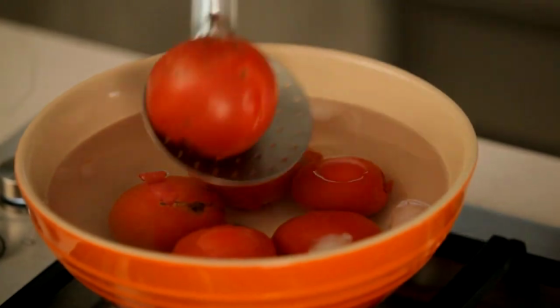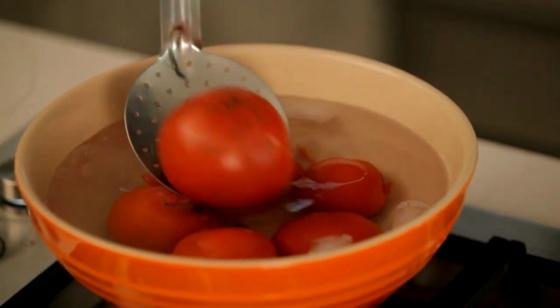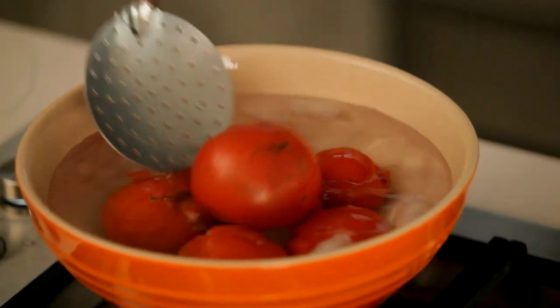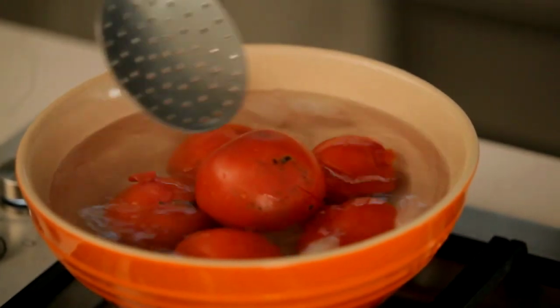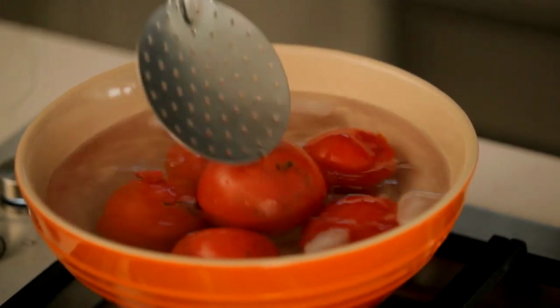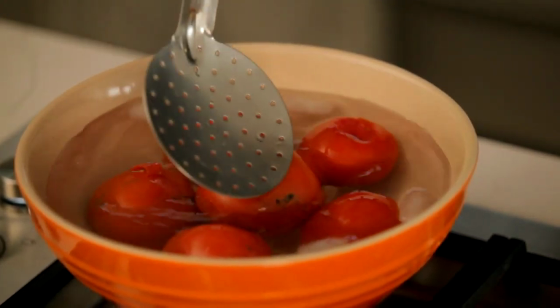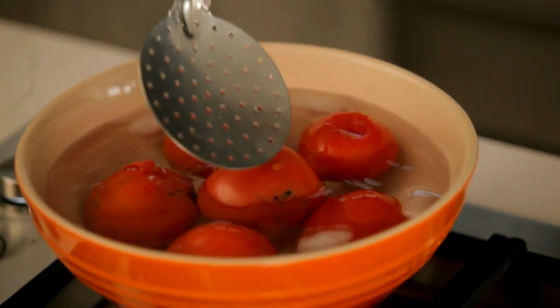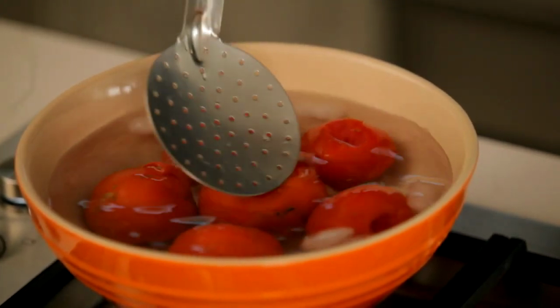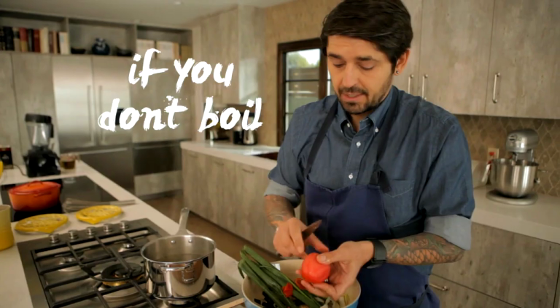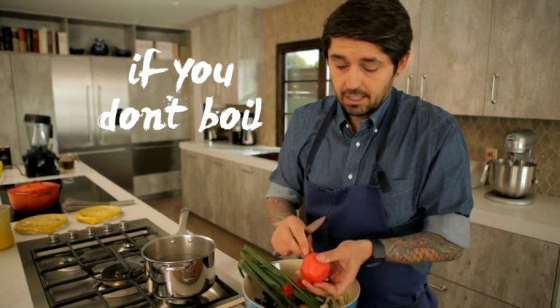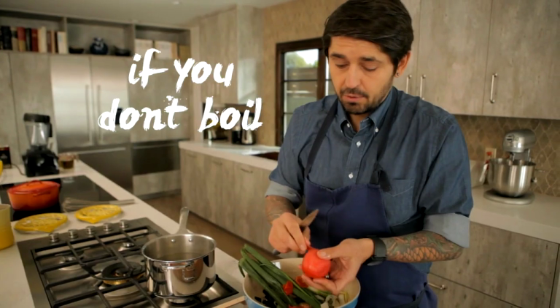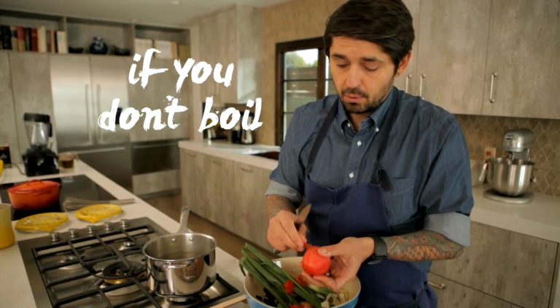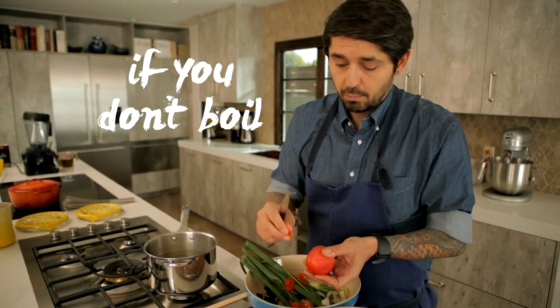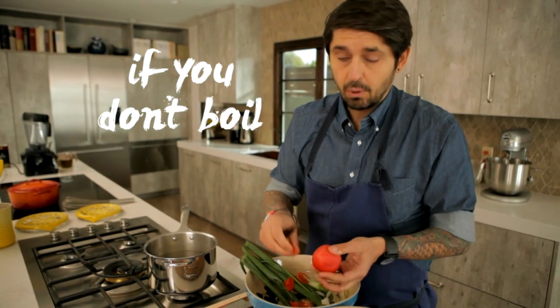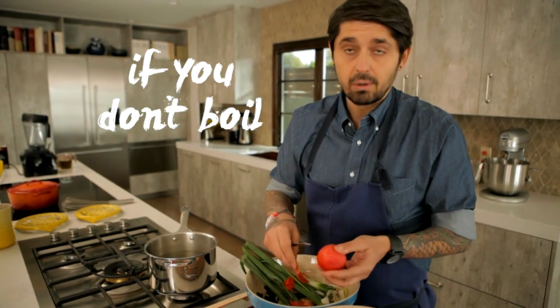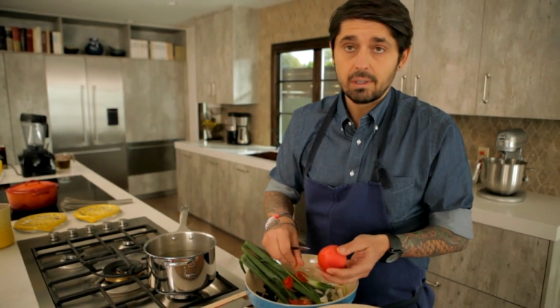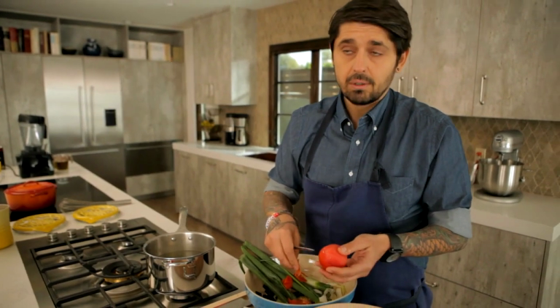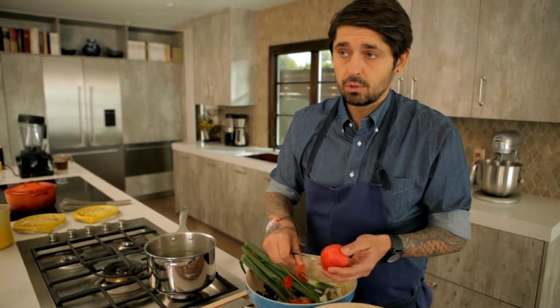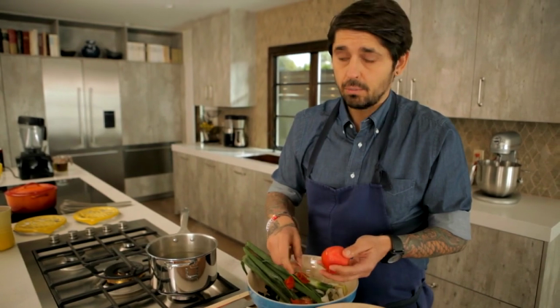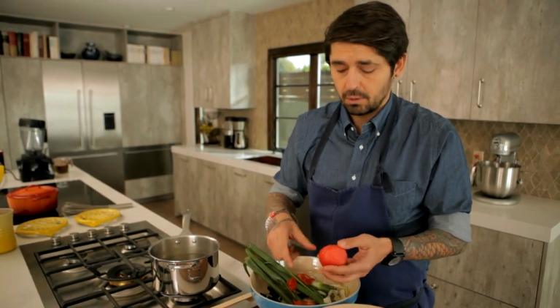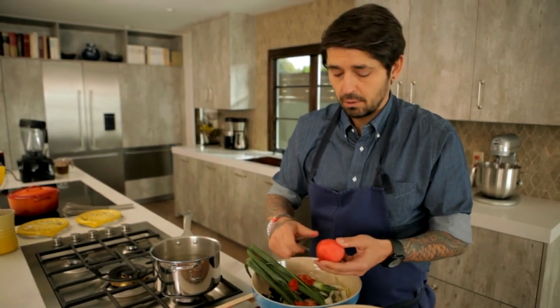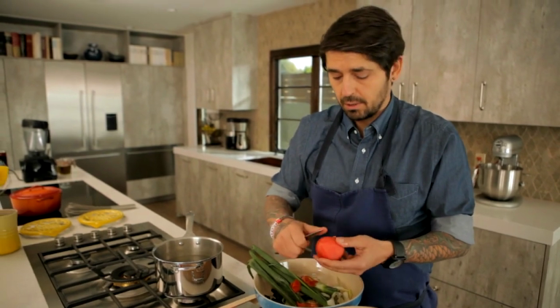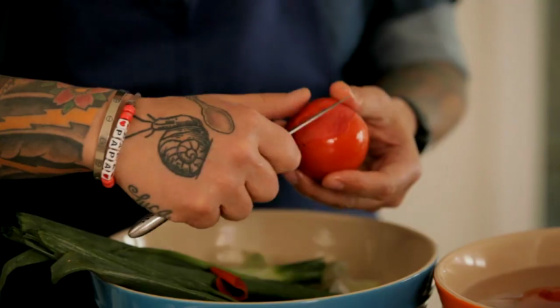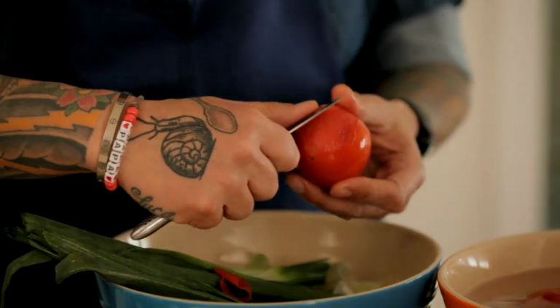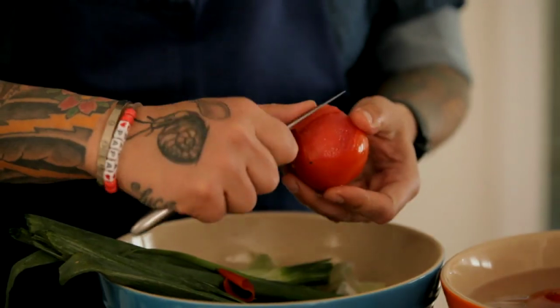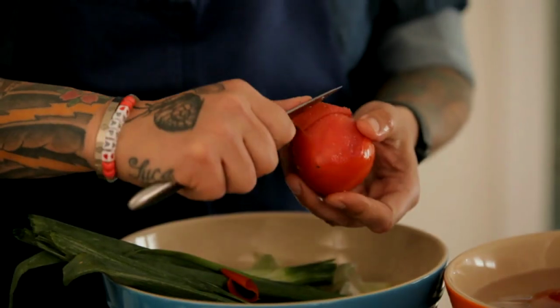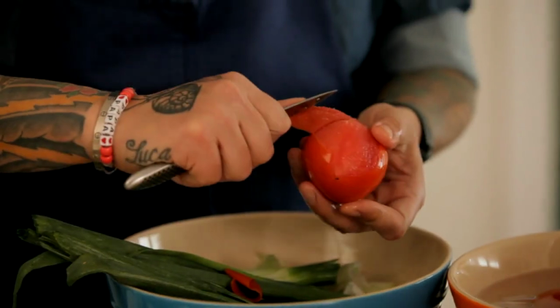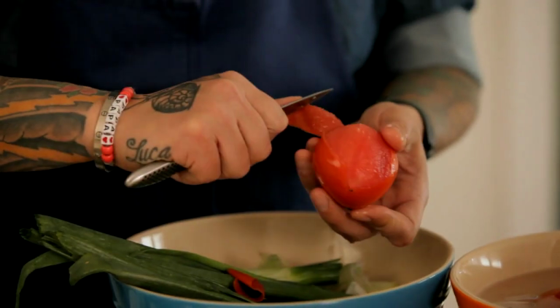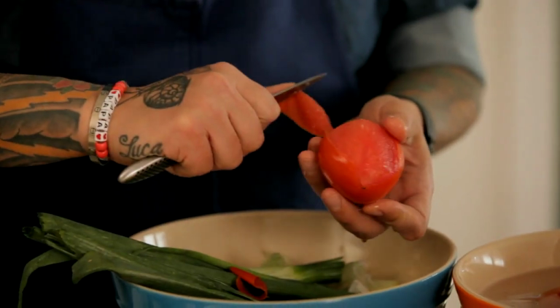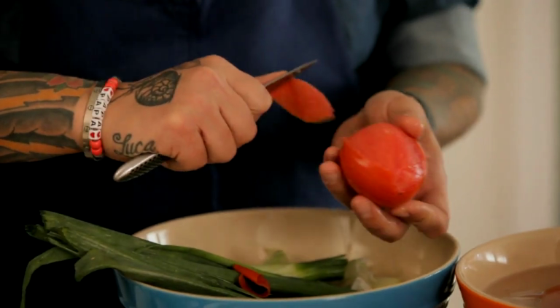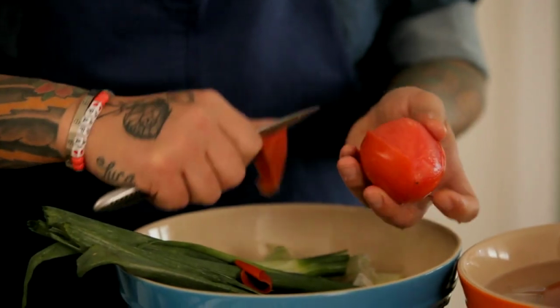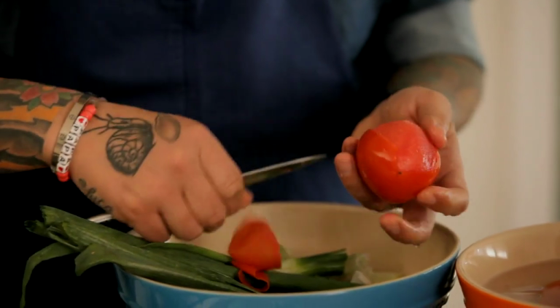Ice water right away. If you don't boil the tomato, it's not possible to take off the skin. That's why you boil.